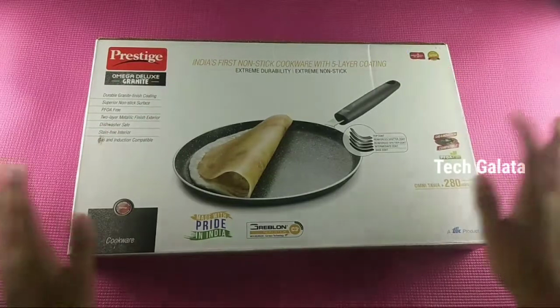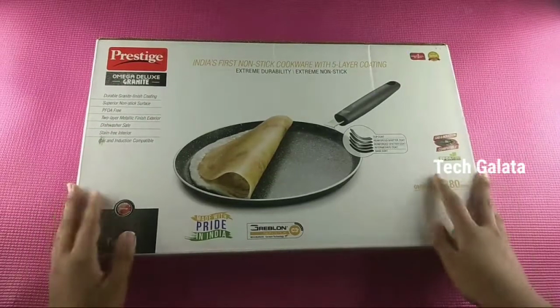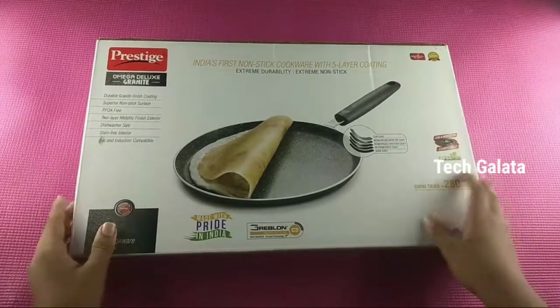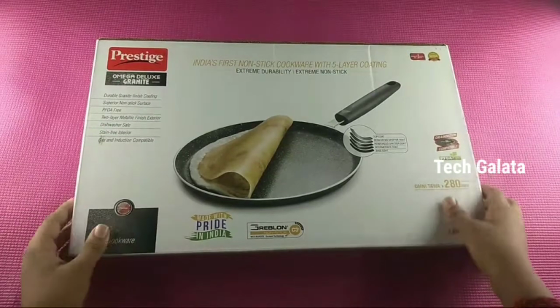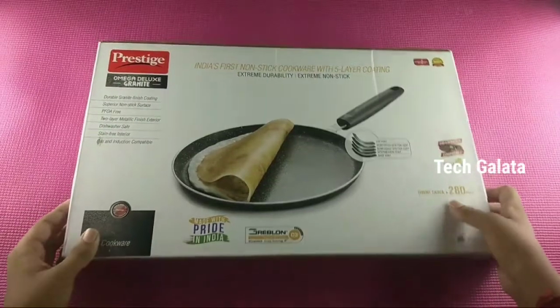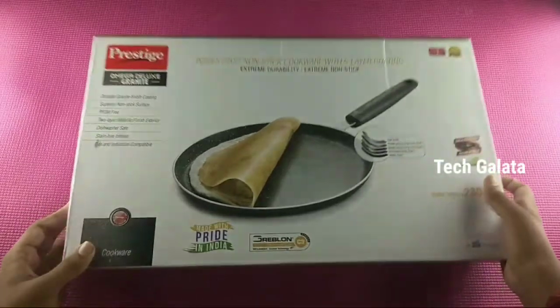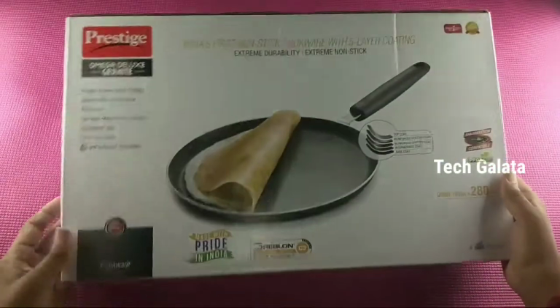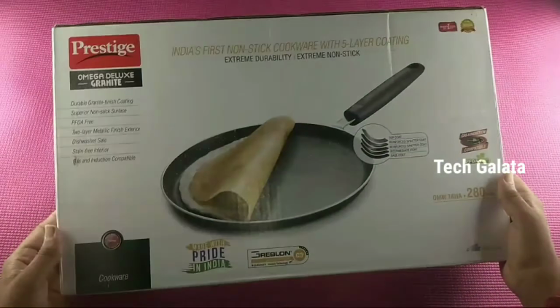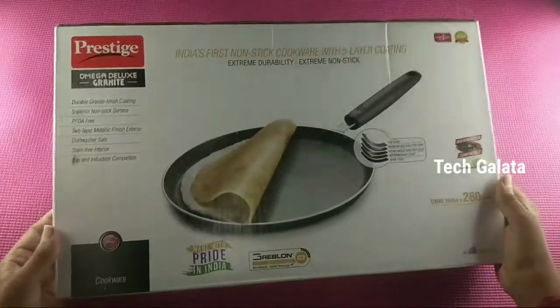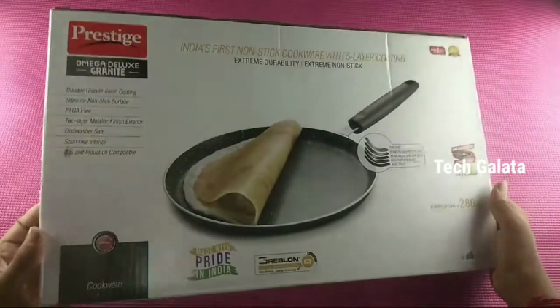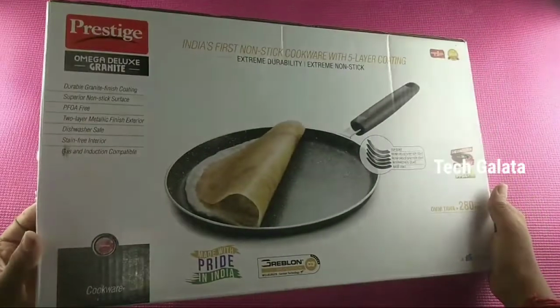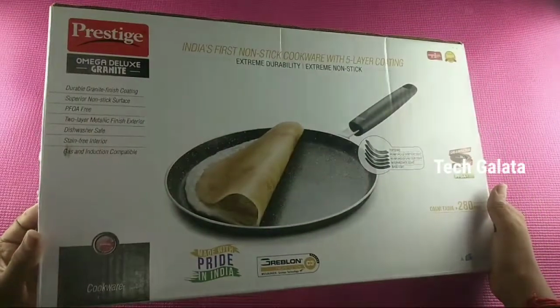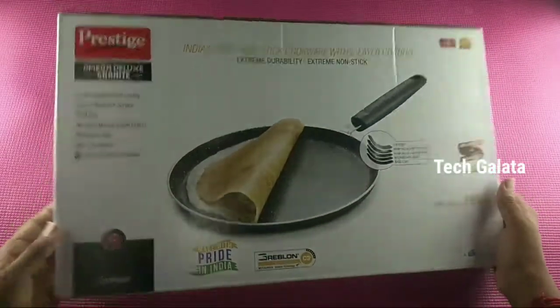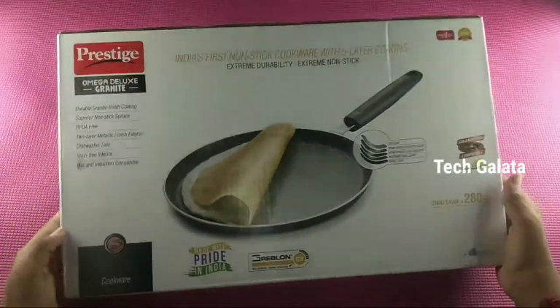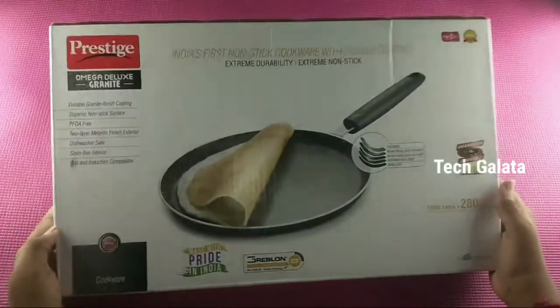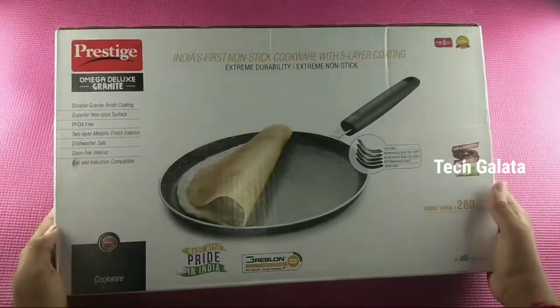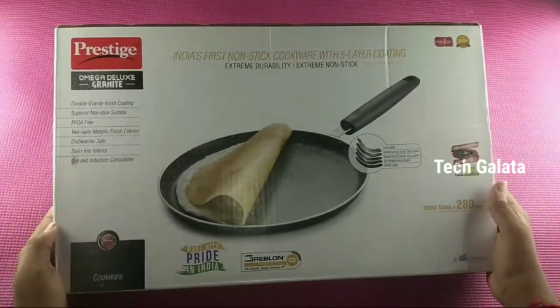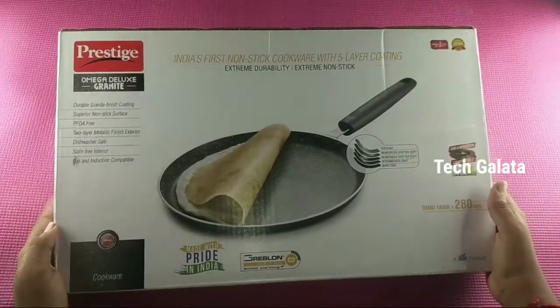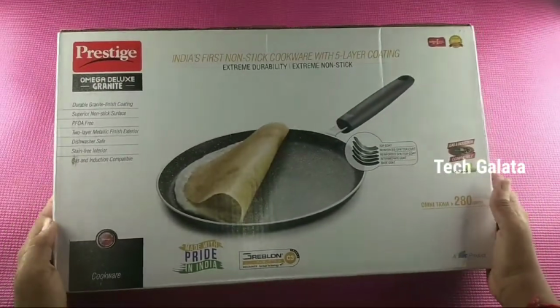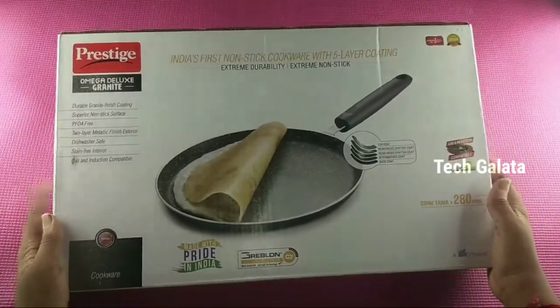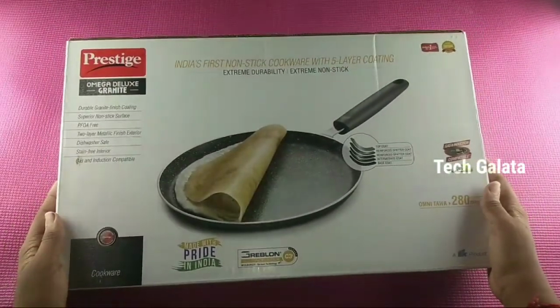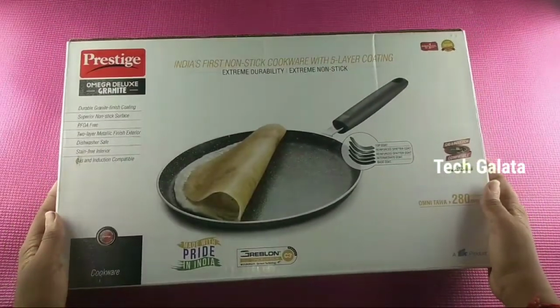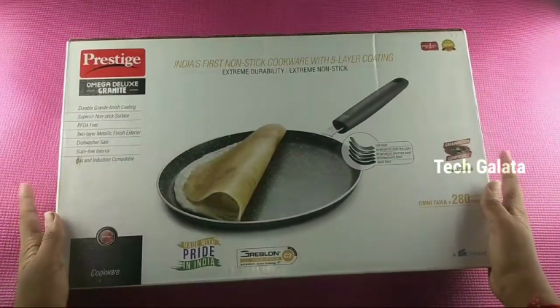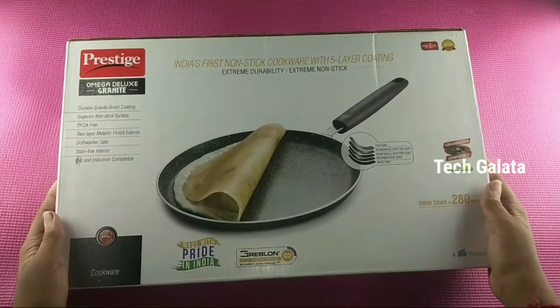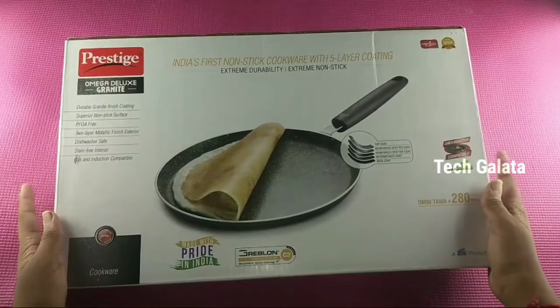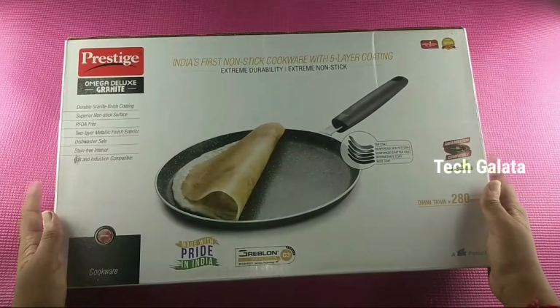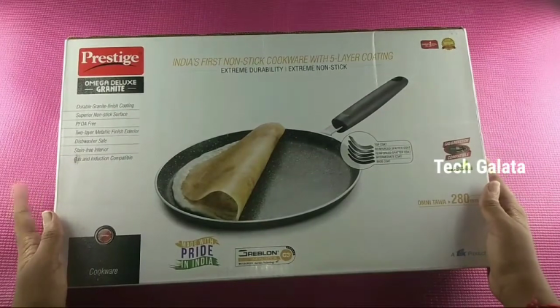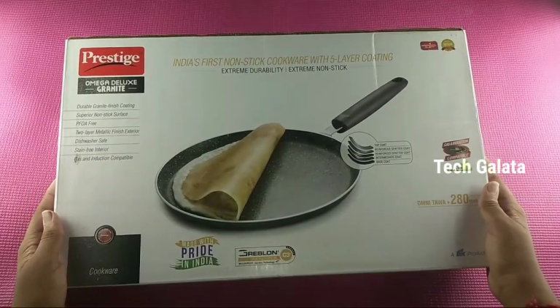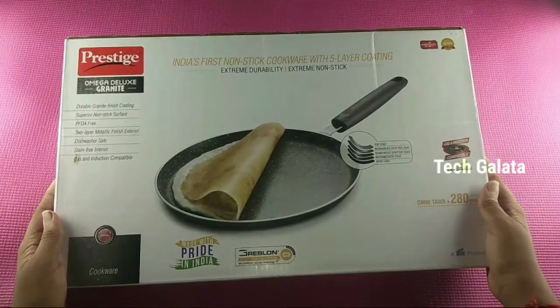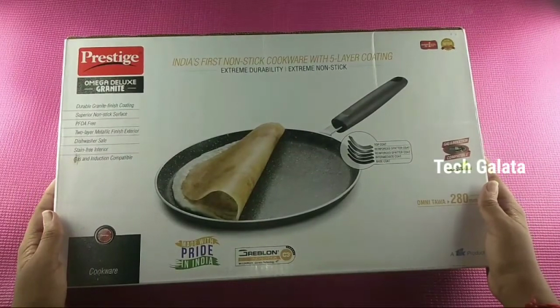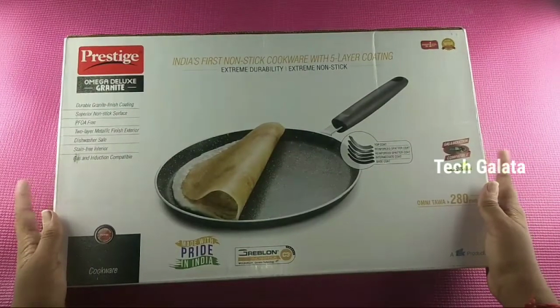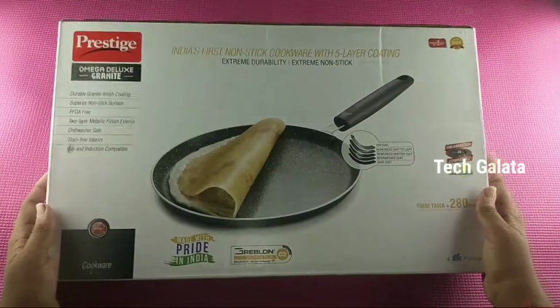First, we have the main features of the Dosa Tava. Let's check the Dosa Tava.